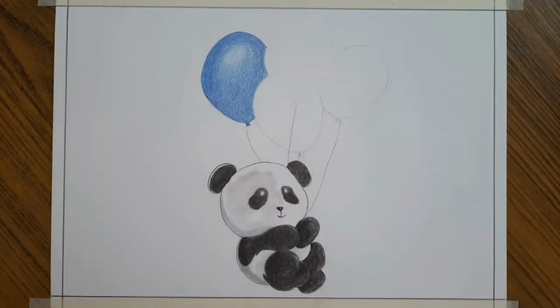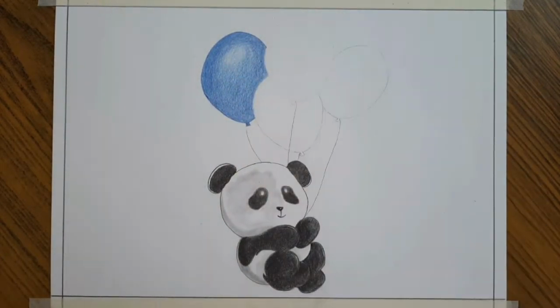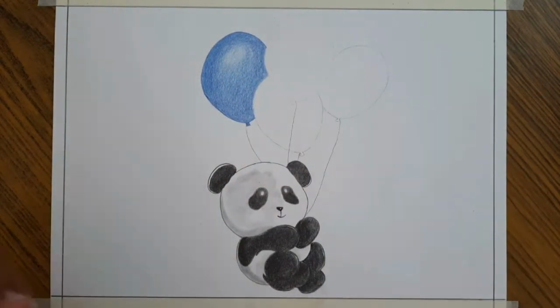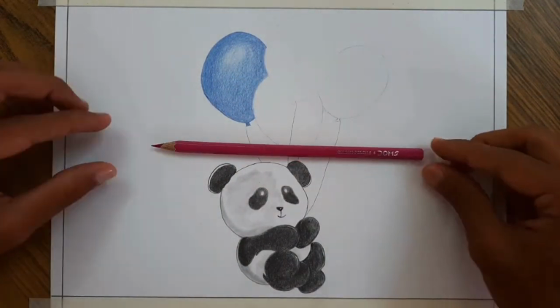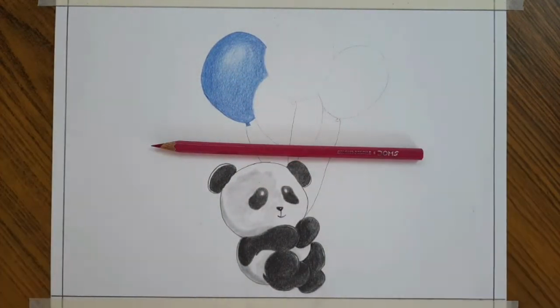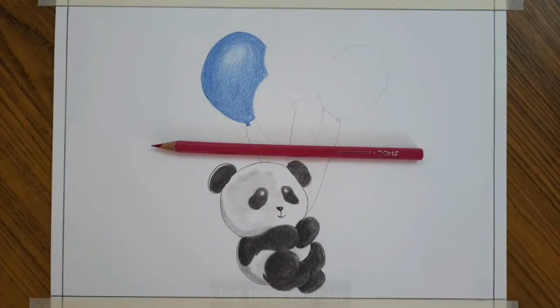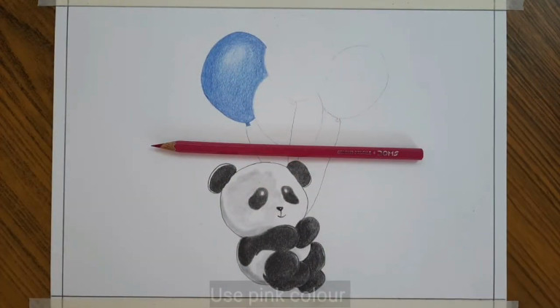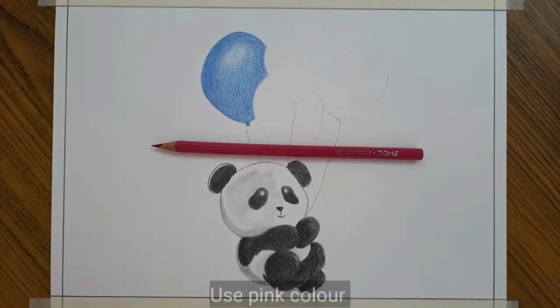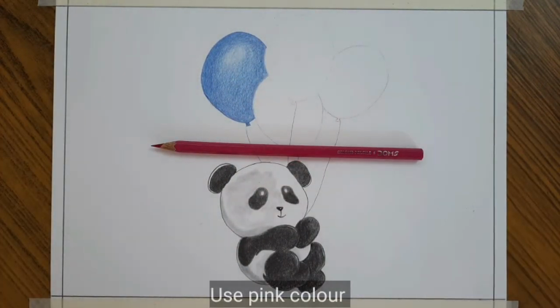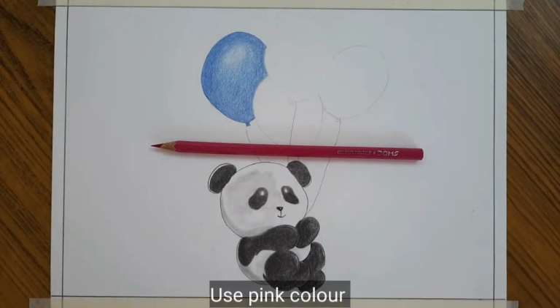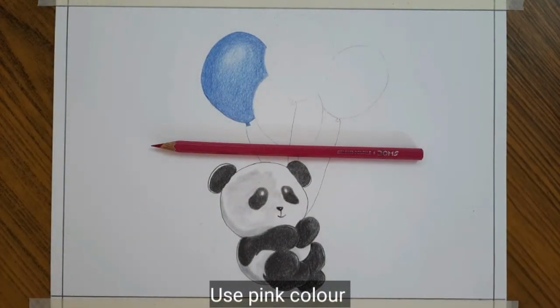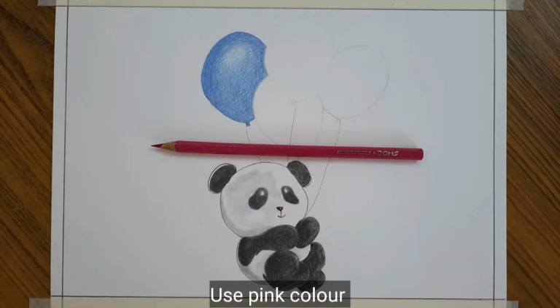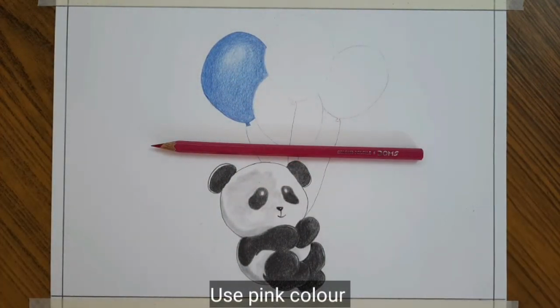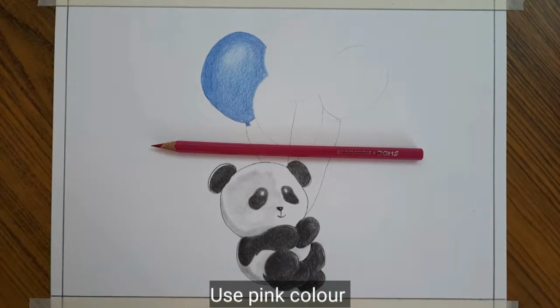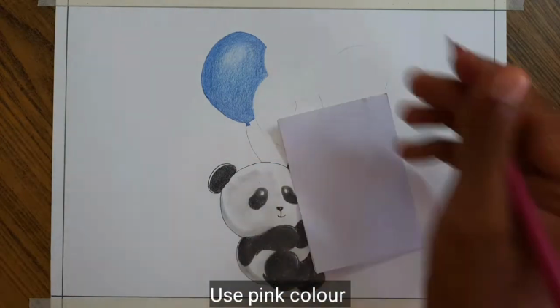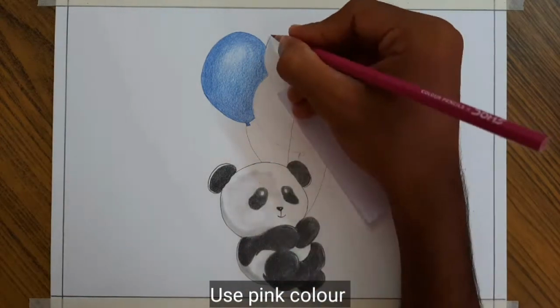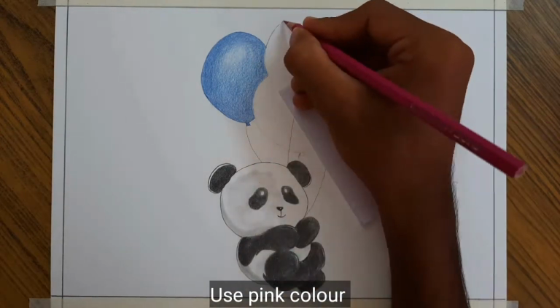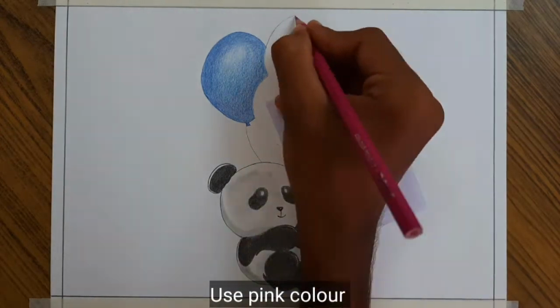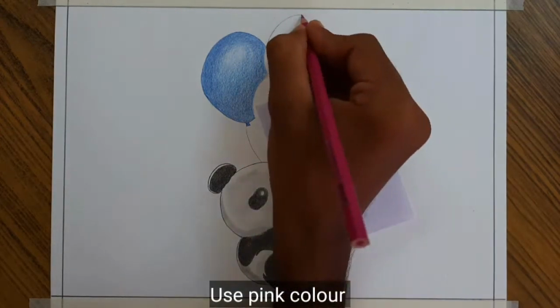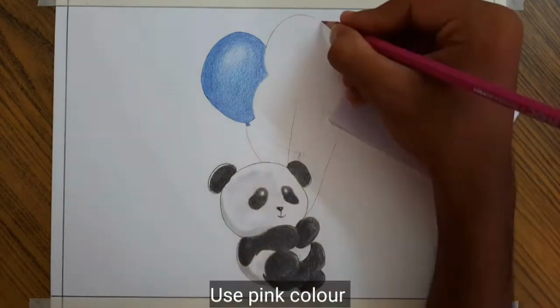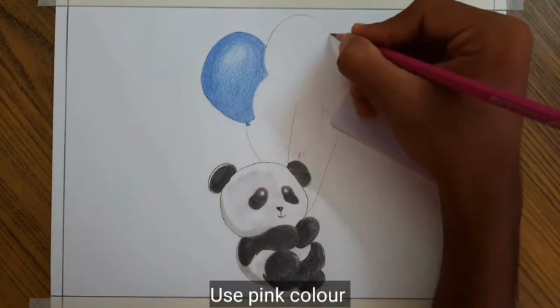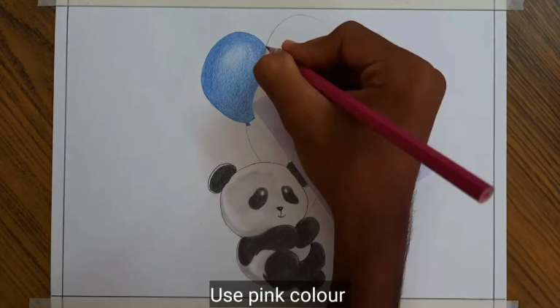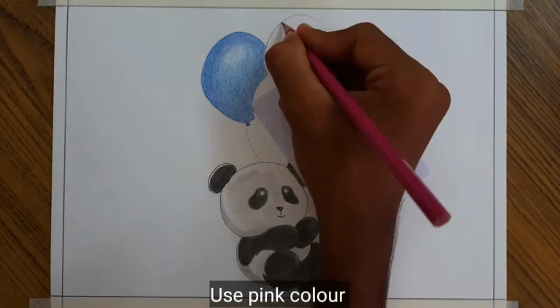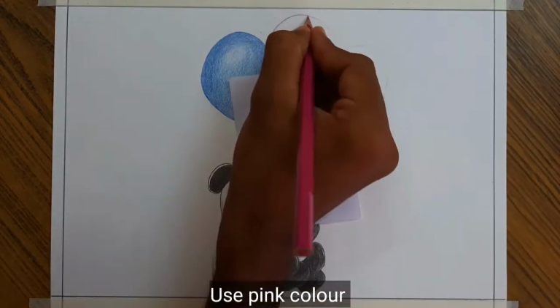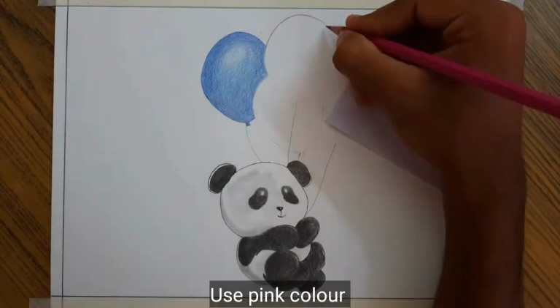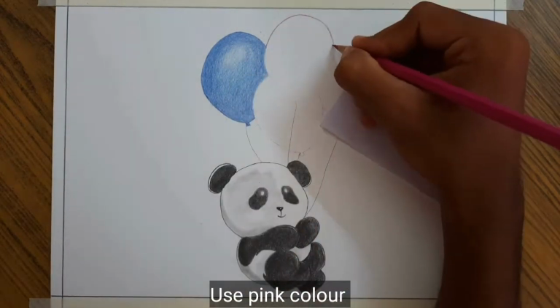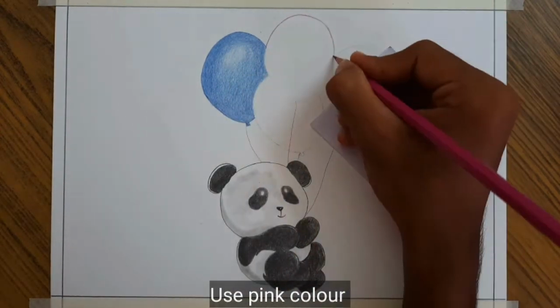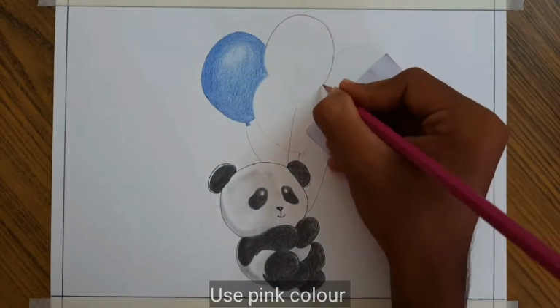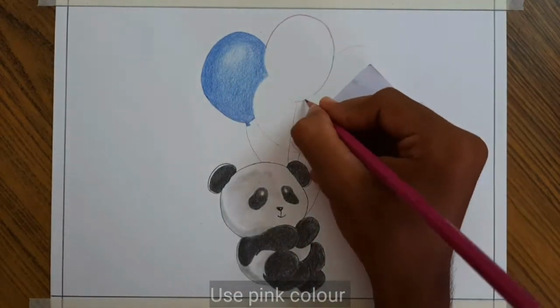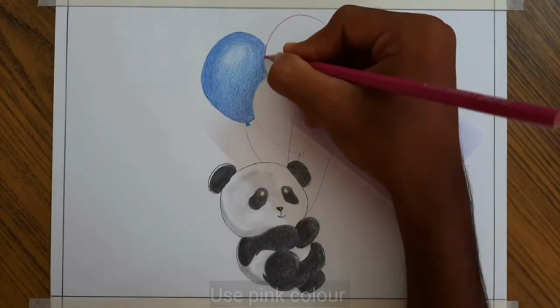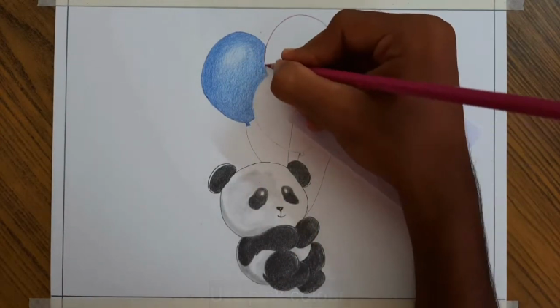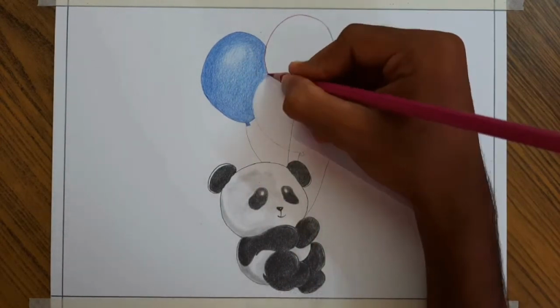I am using pink color as a darker layer and rose color as a lighter layer.